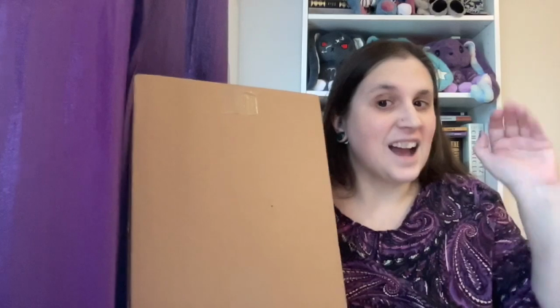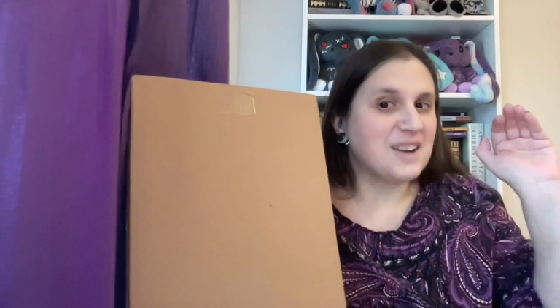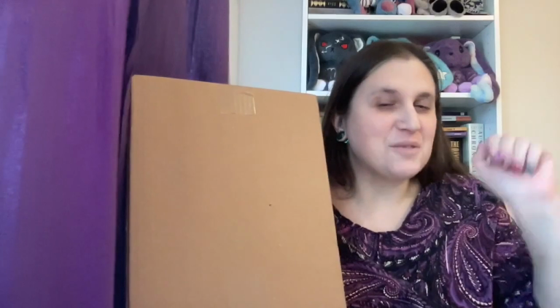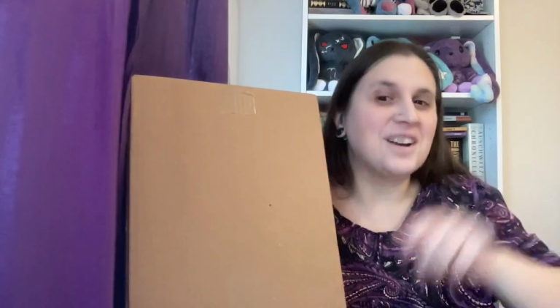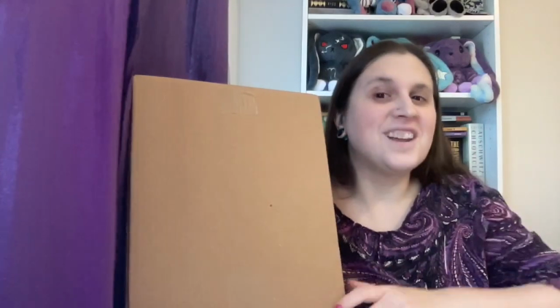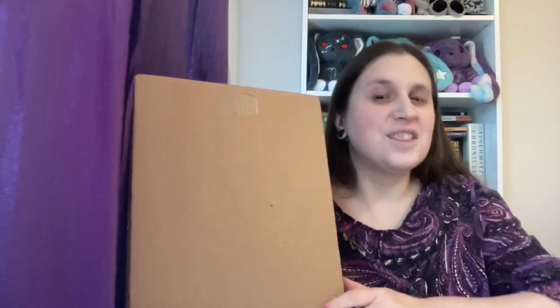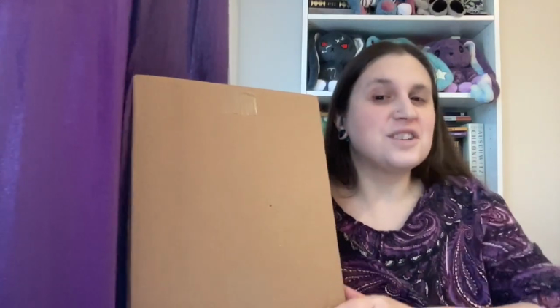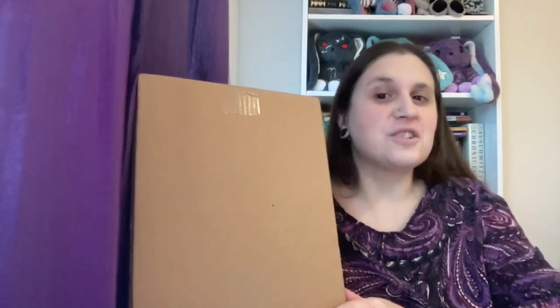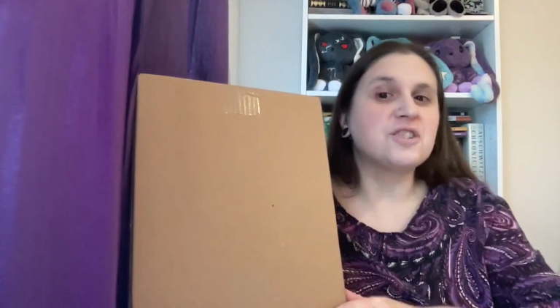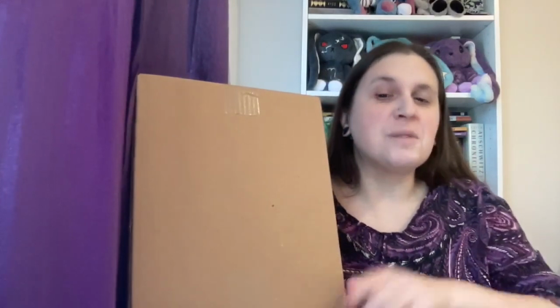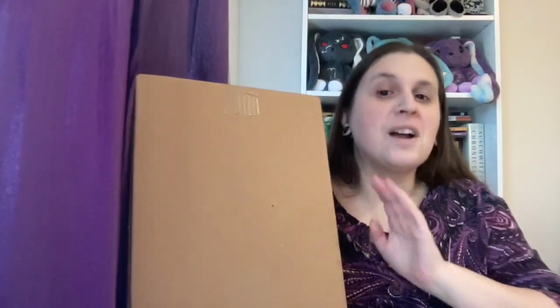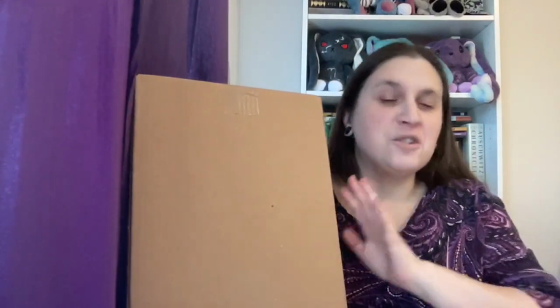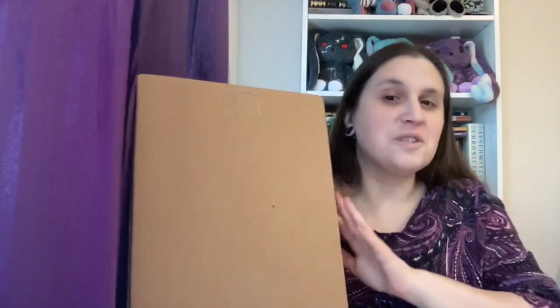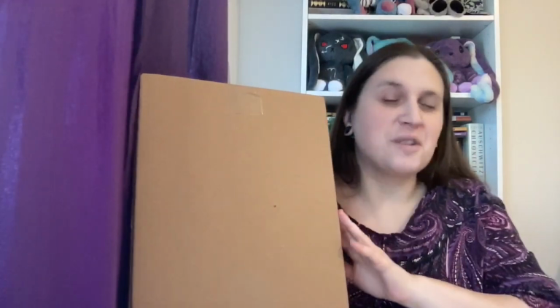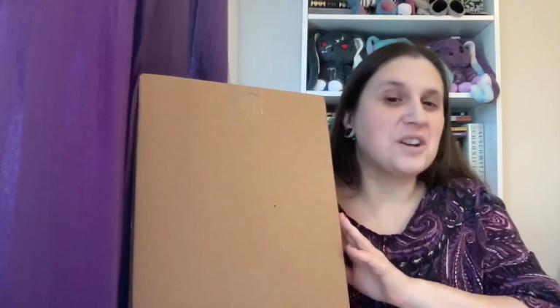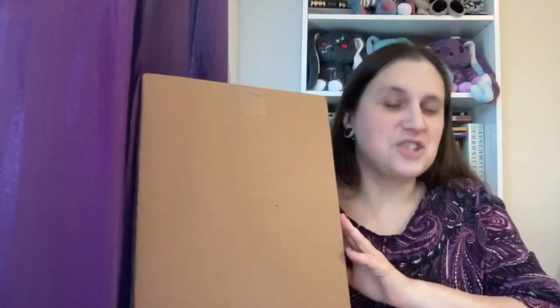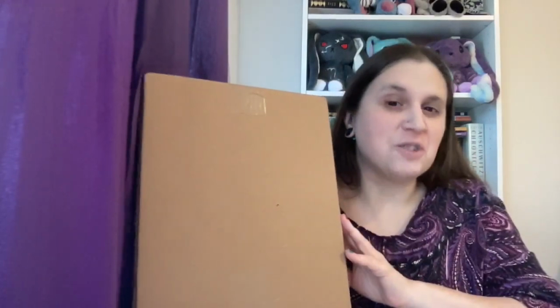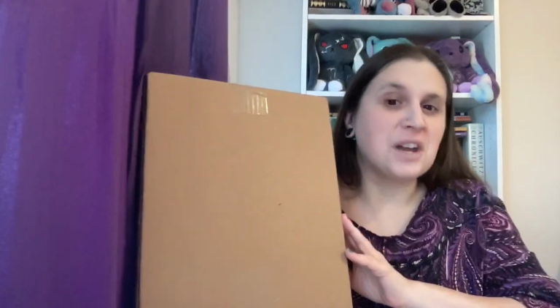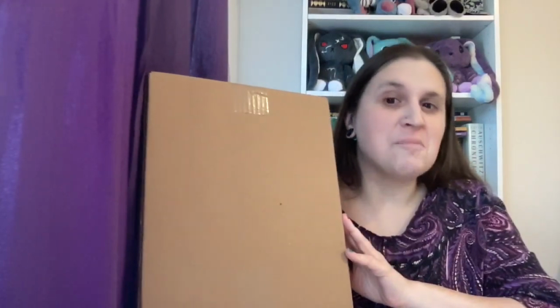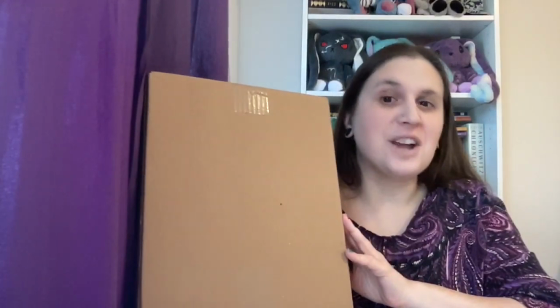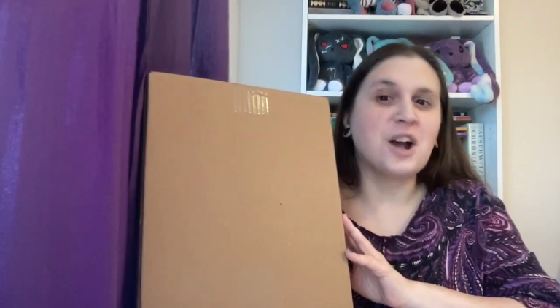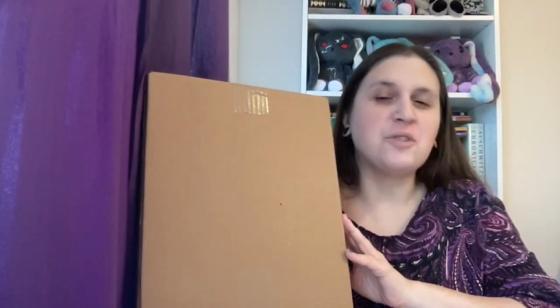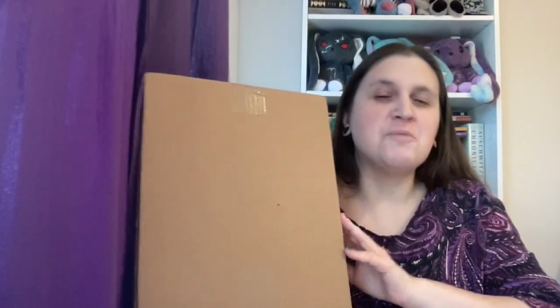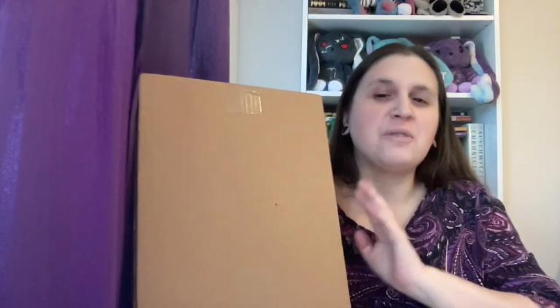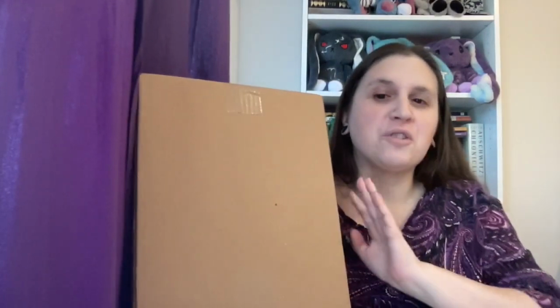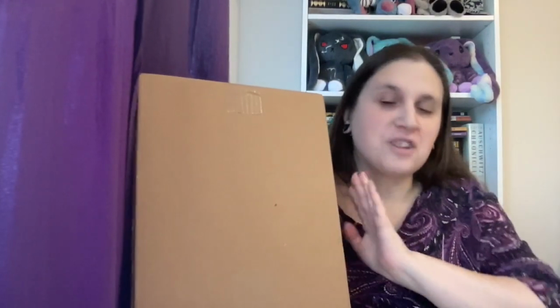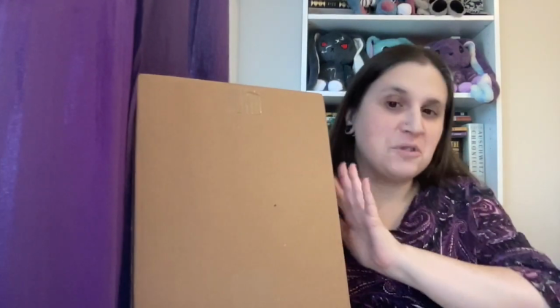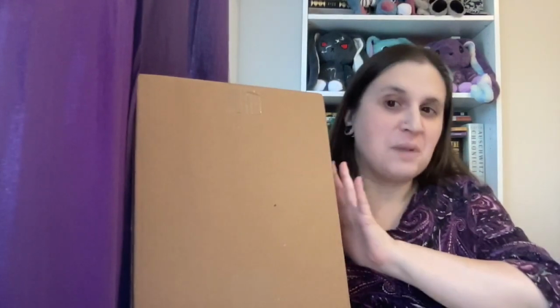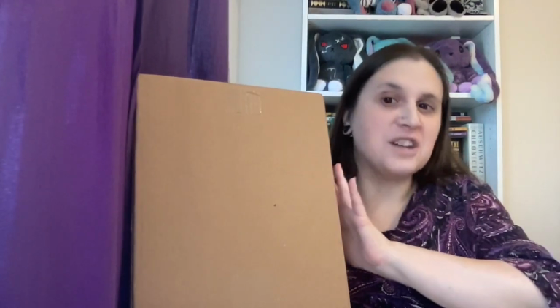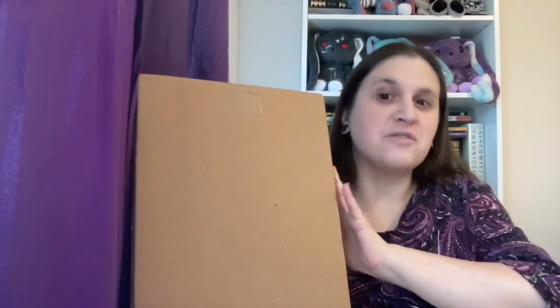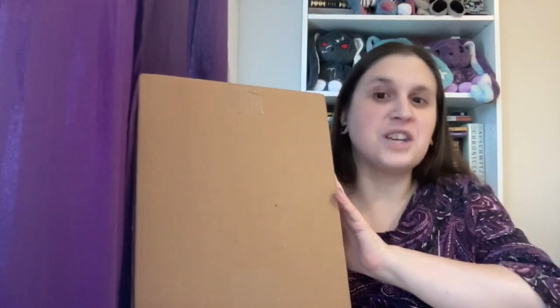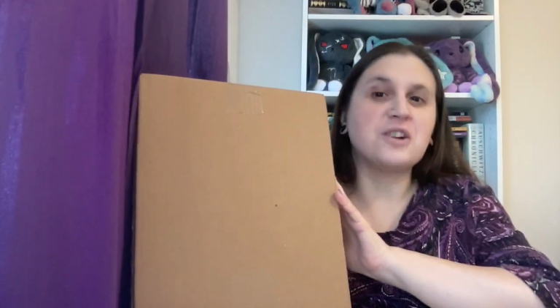Hi everyone. This is going to be my newest 'what's cheering me up right now' video — my first new pens of the year.